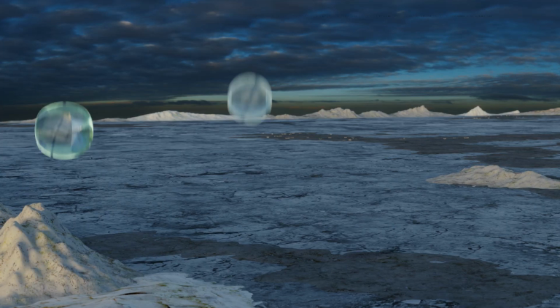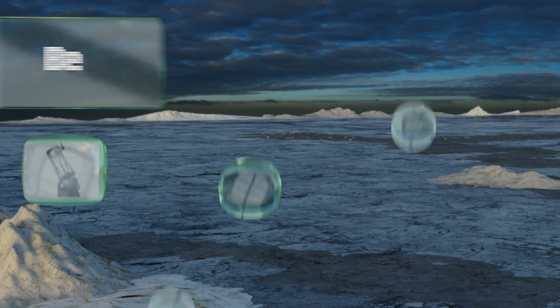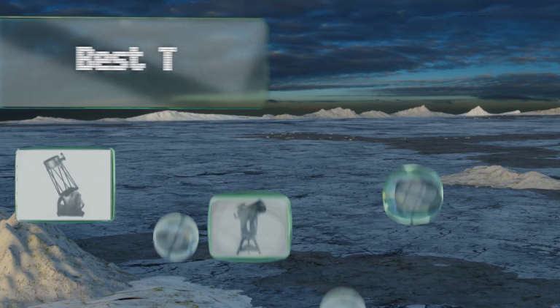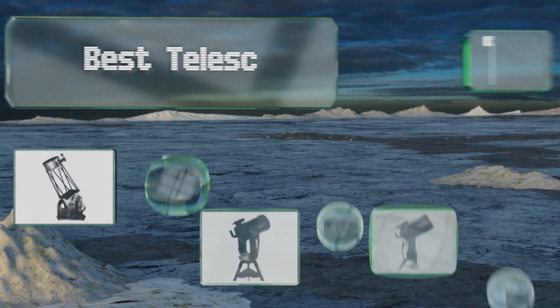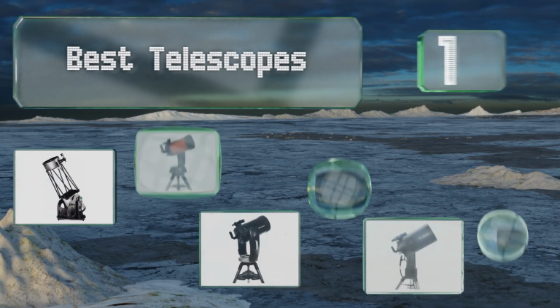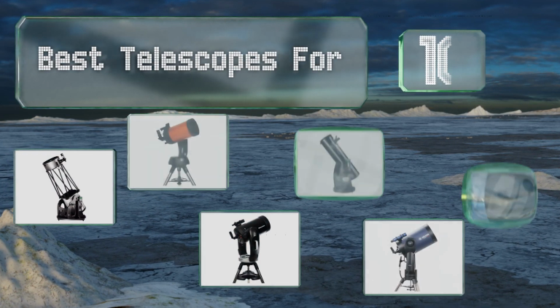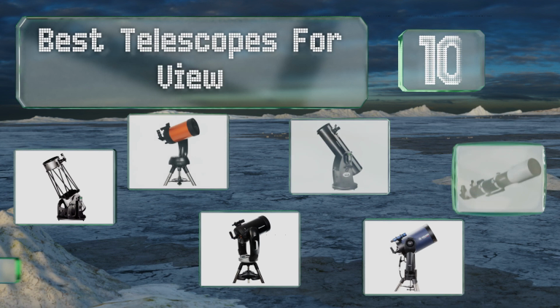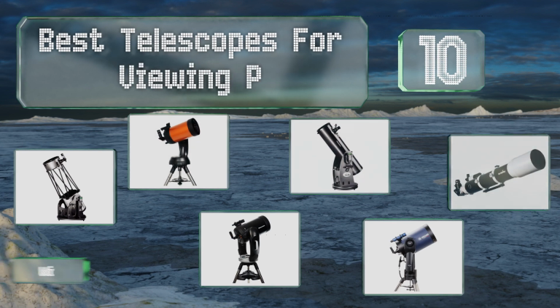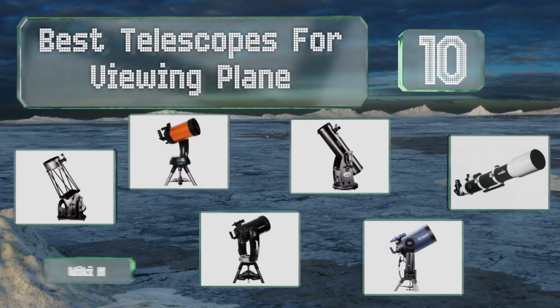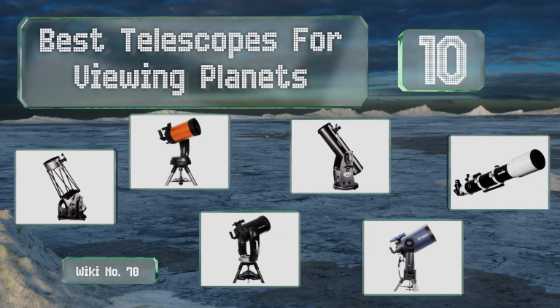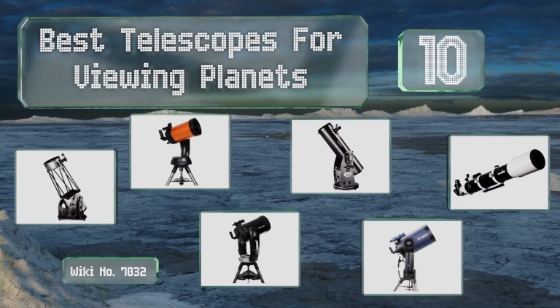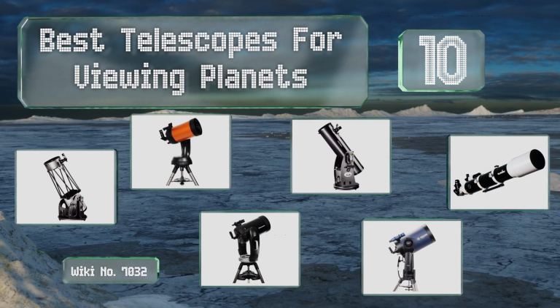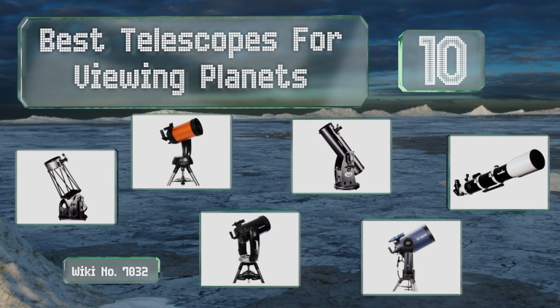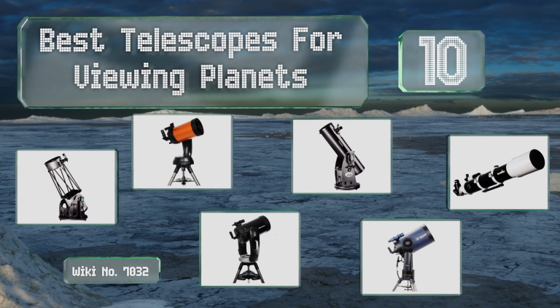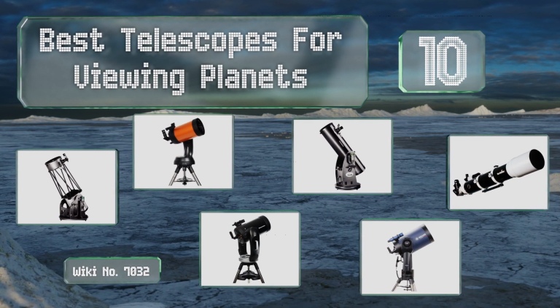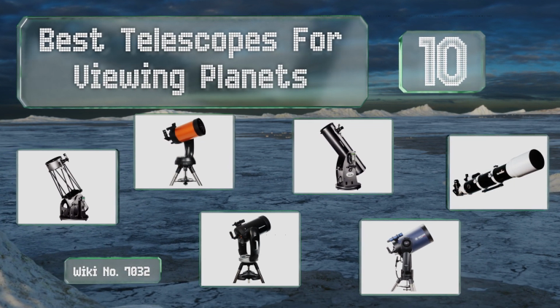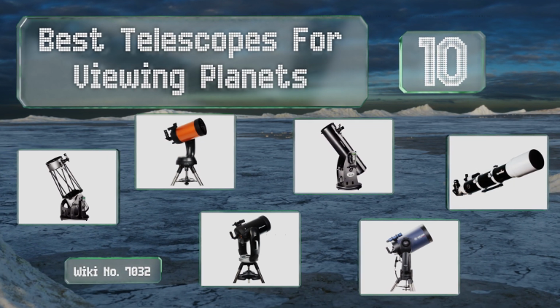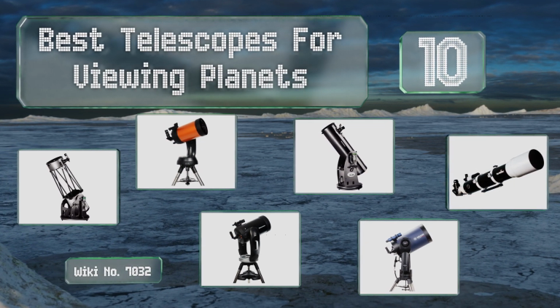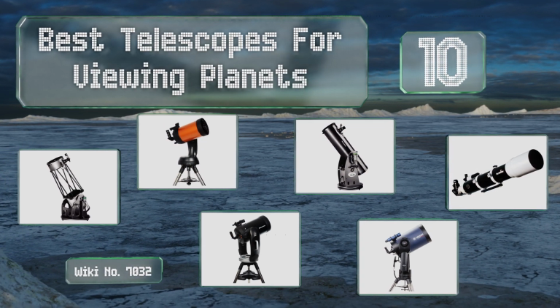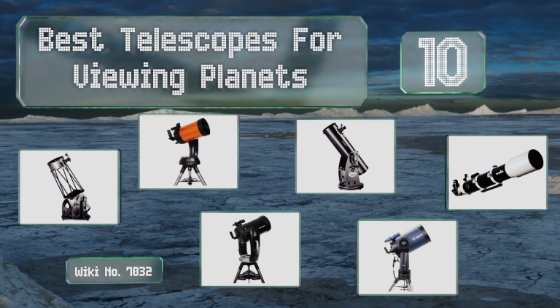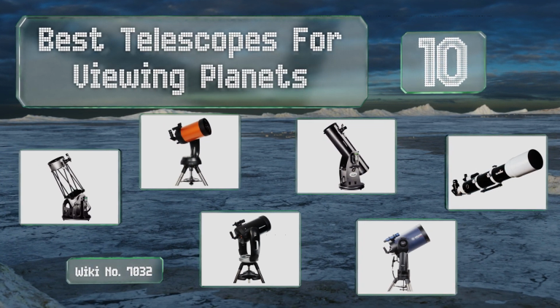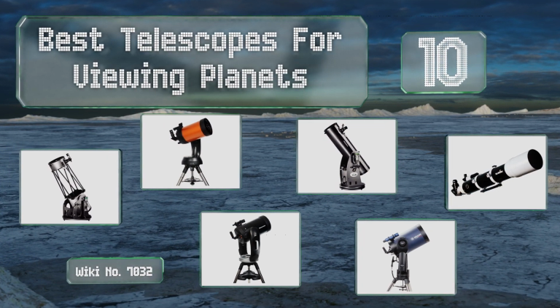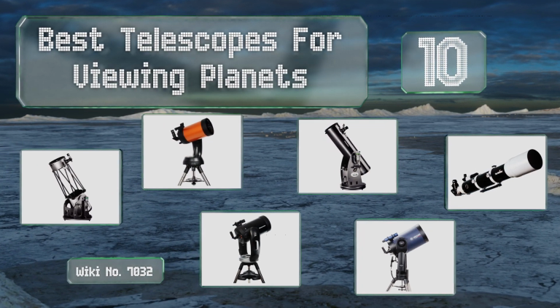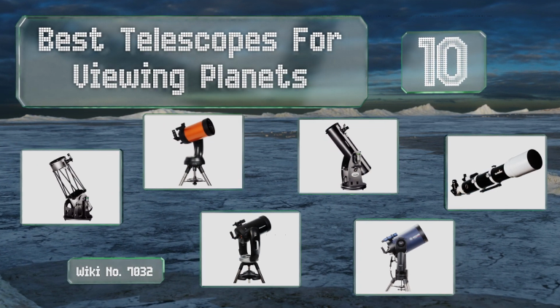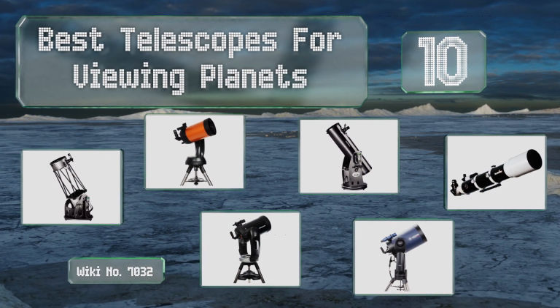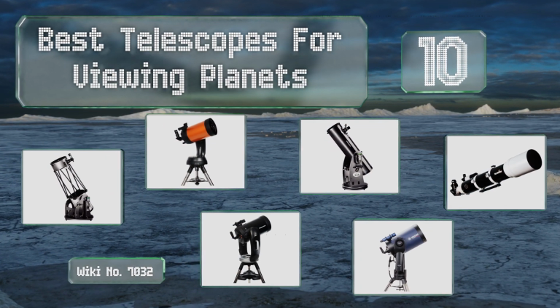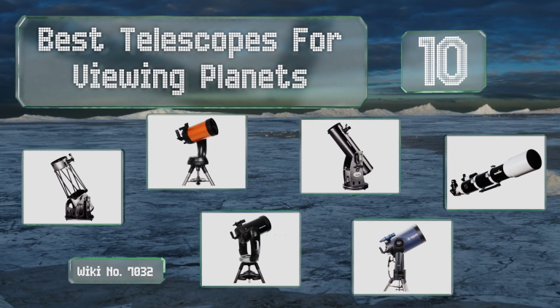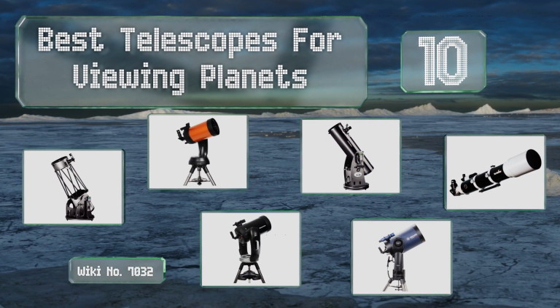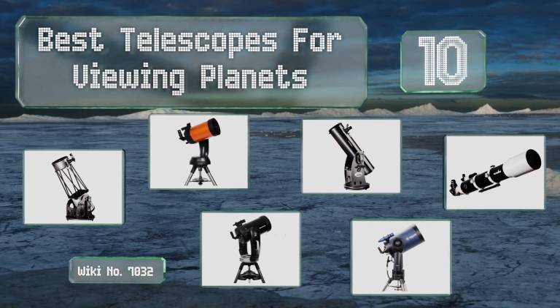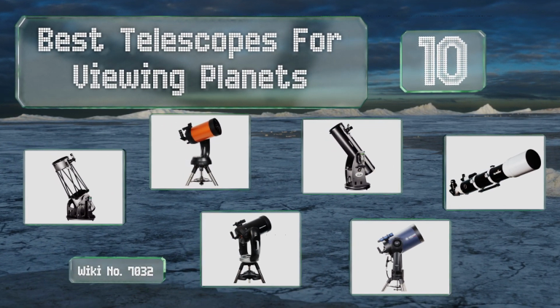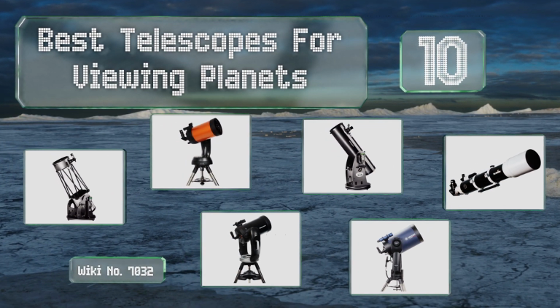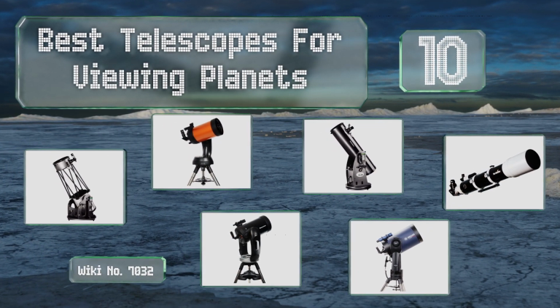EasyVid presents the 10 best telescopes for viewing planets. Let's get started with the list.